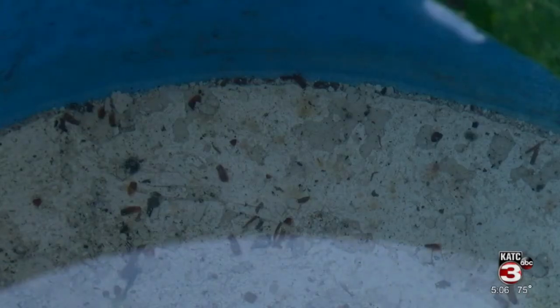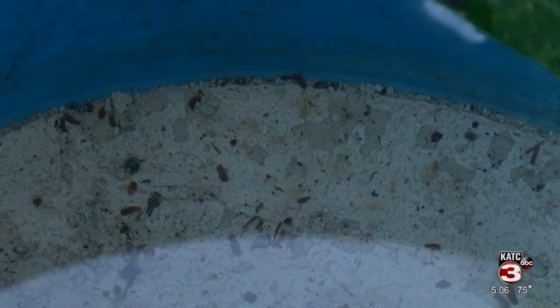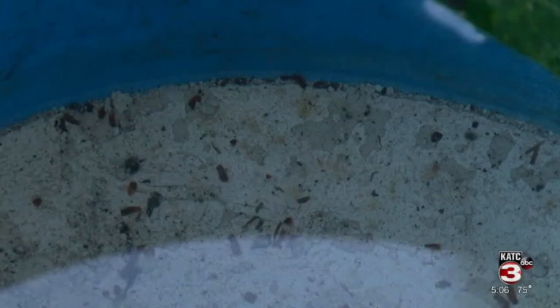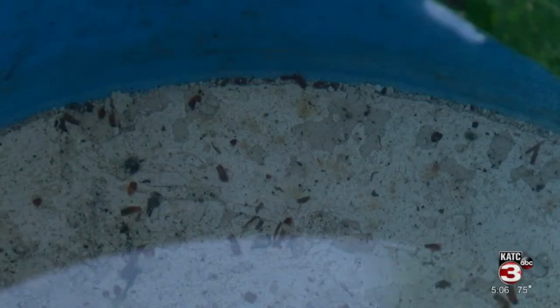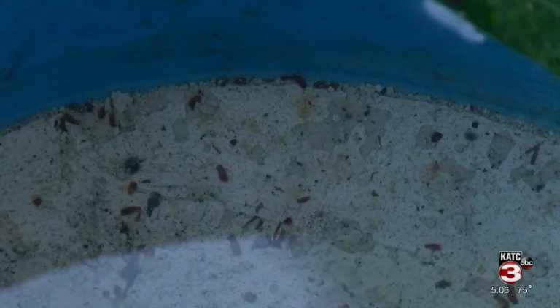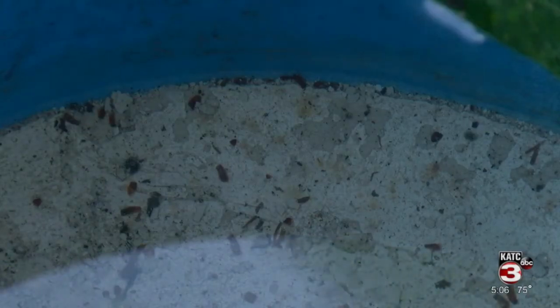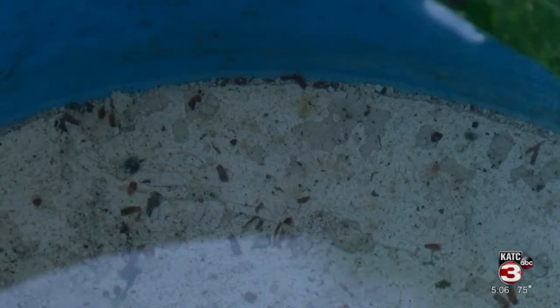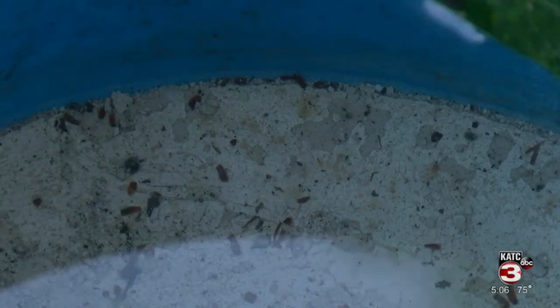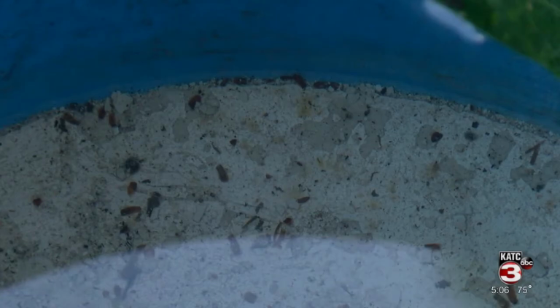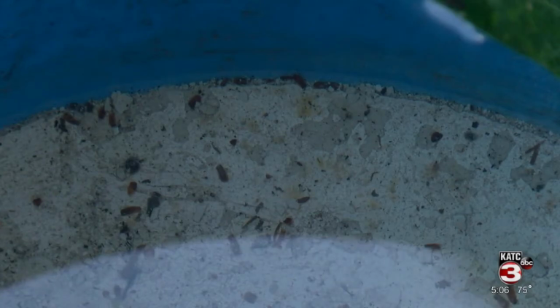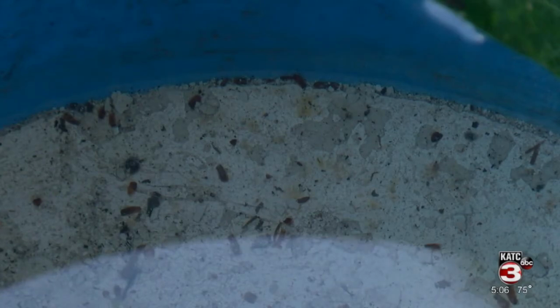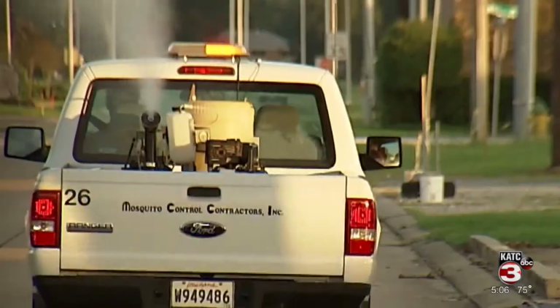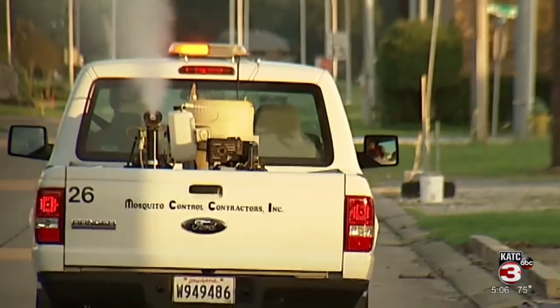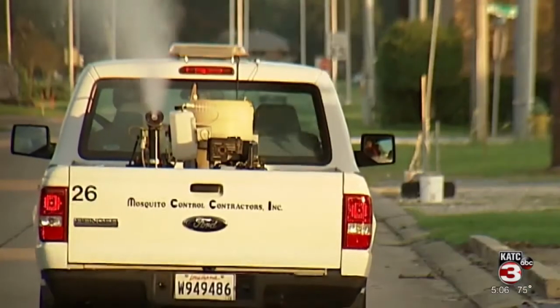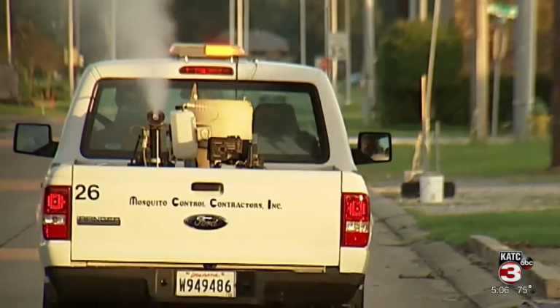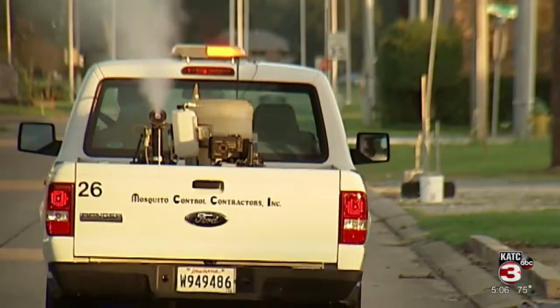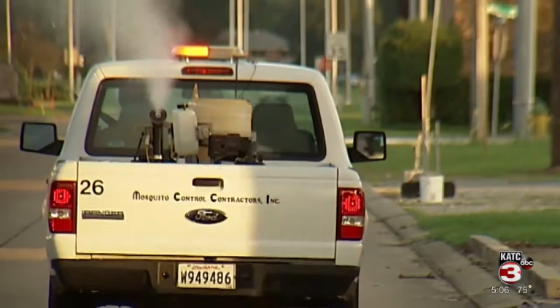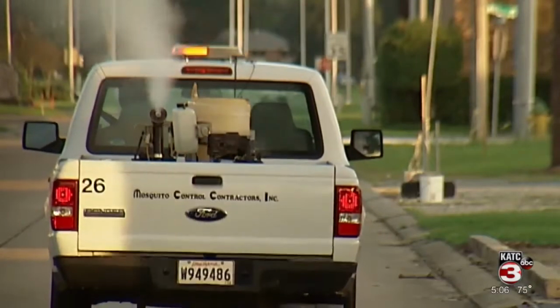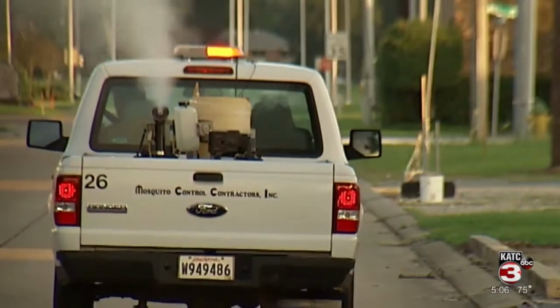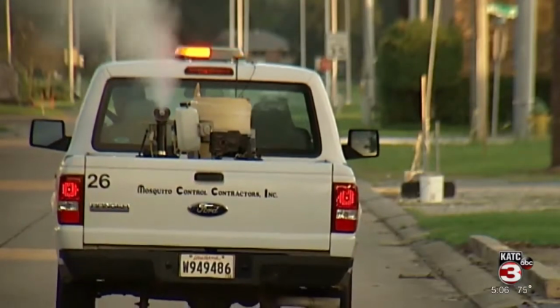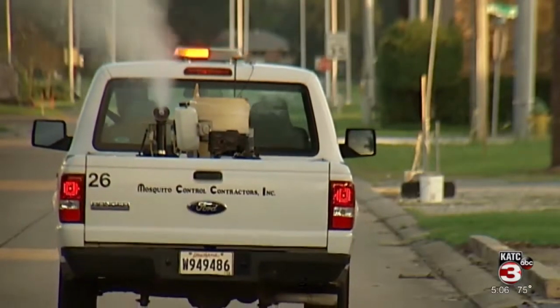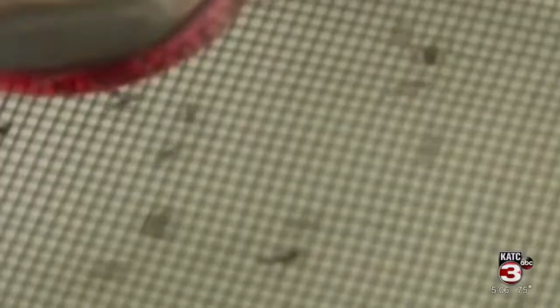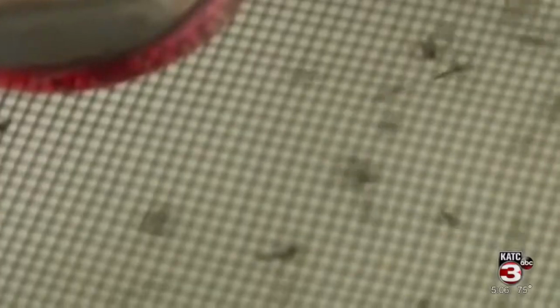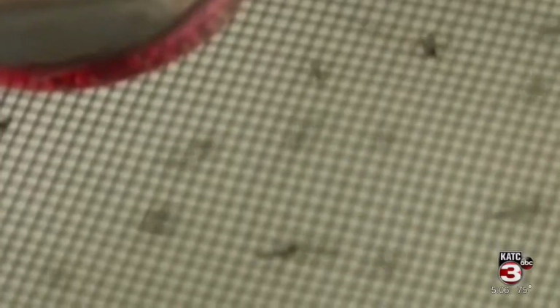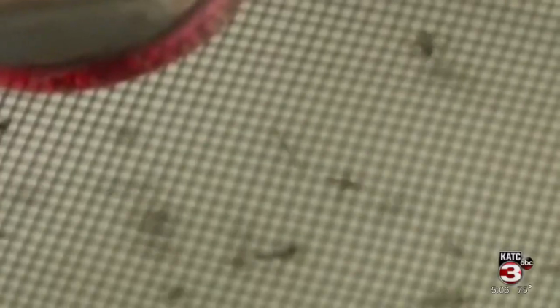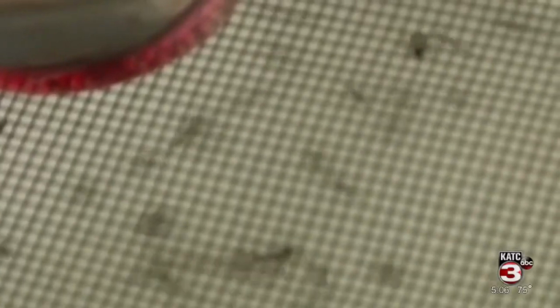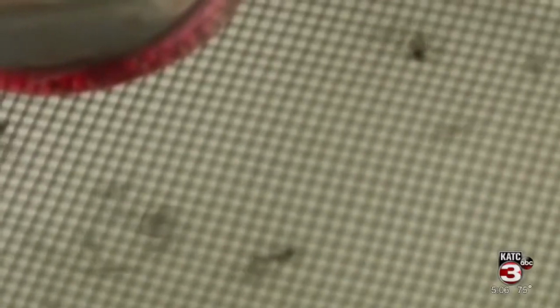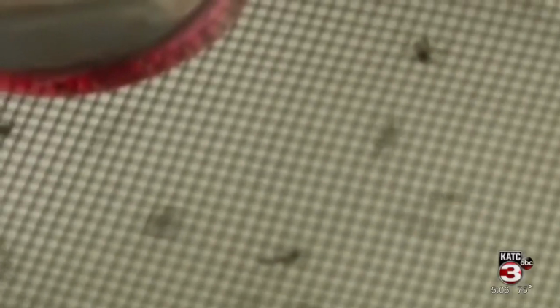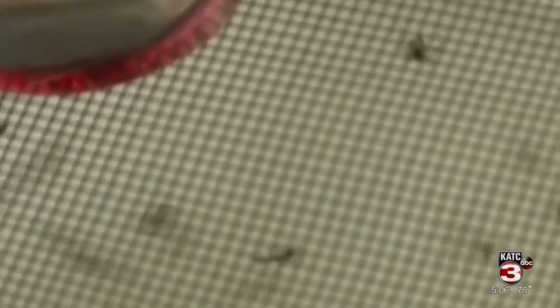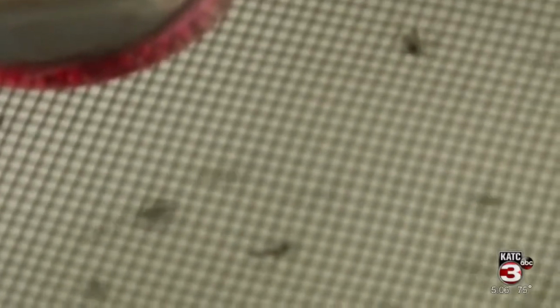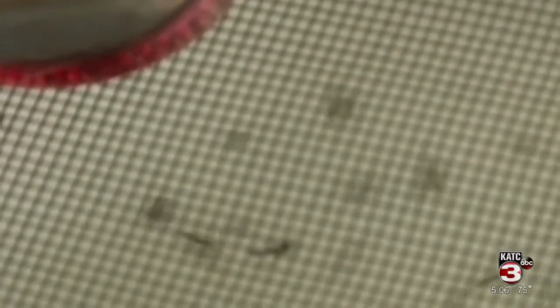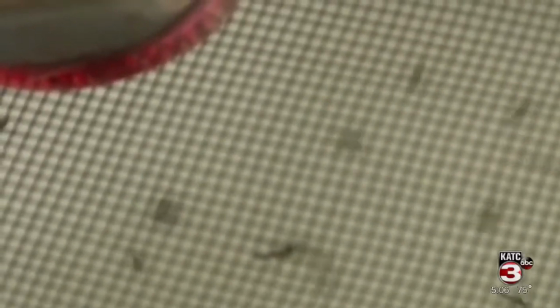Additionally, leaving outside lights on will attract mosquitoes to an area, especially during the dawn and dusk hours.